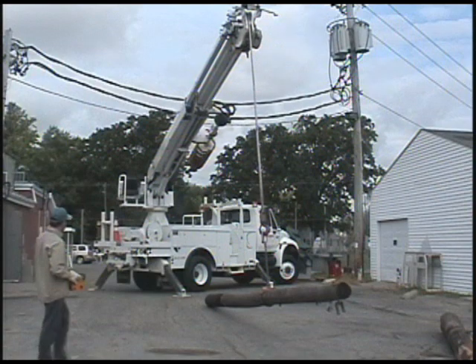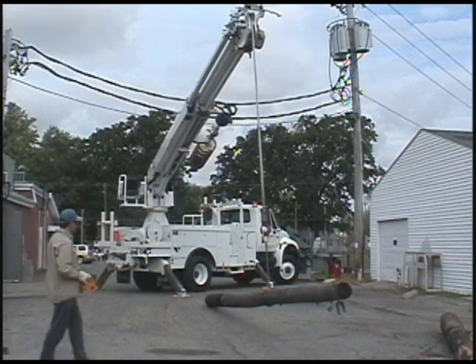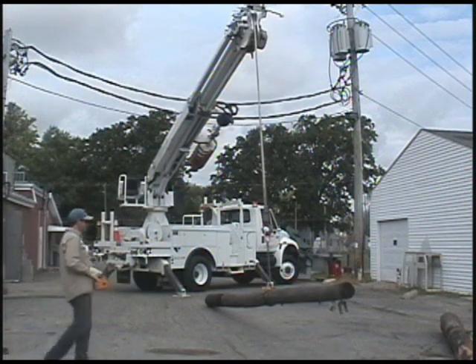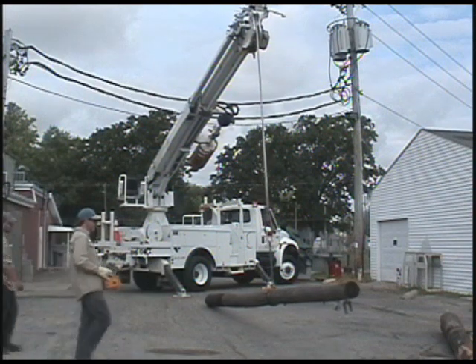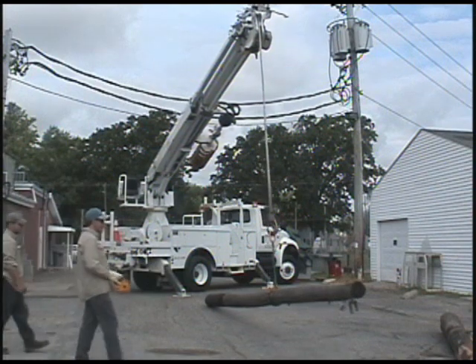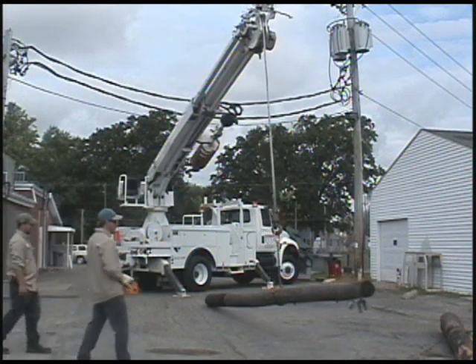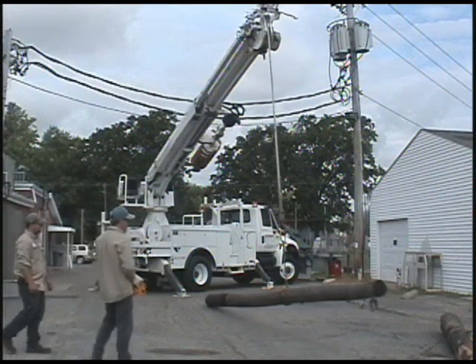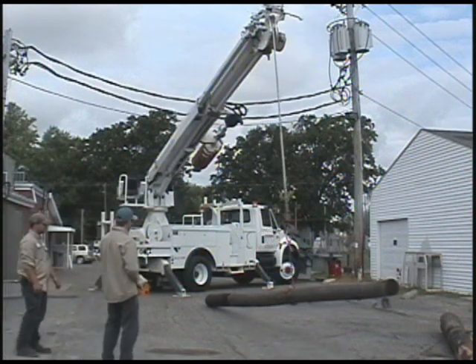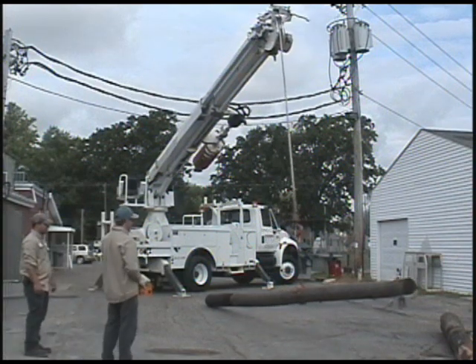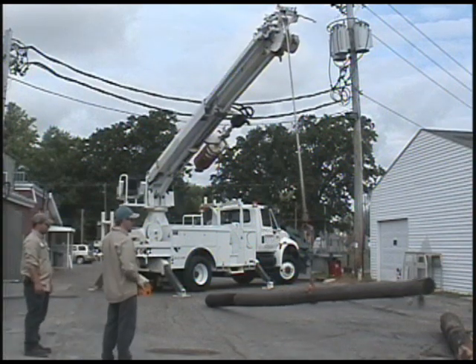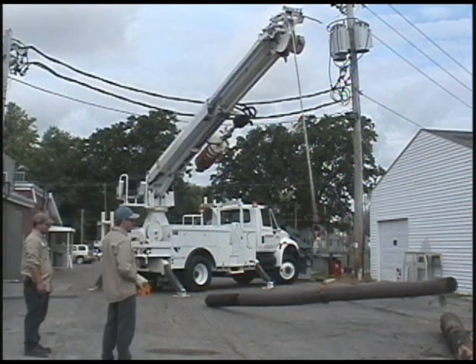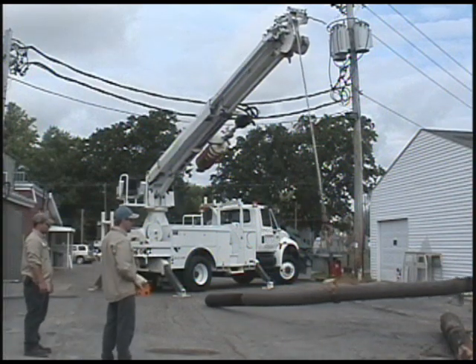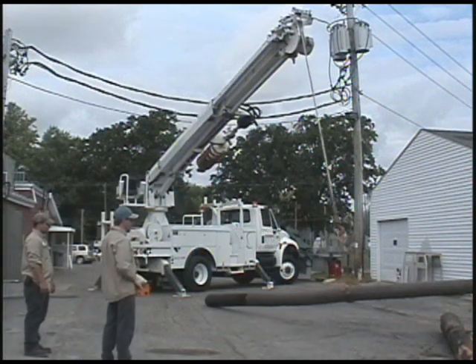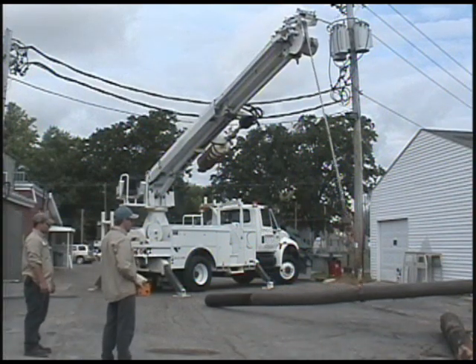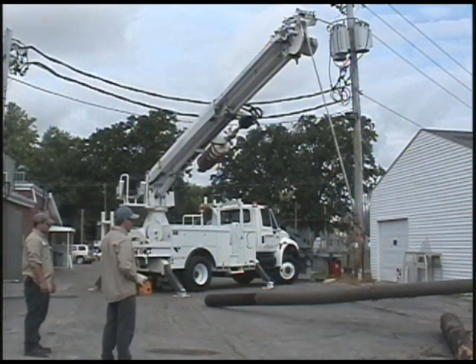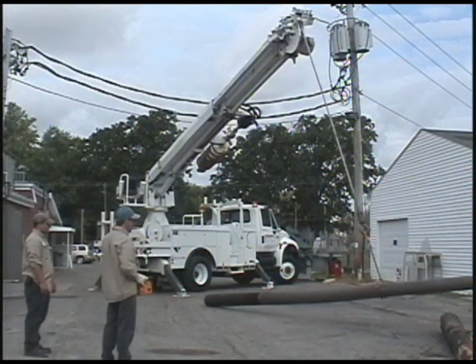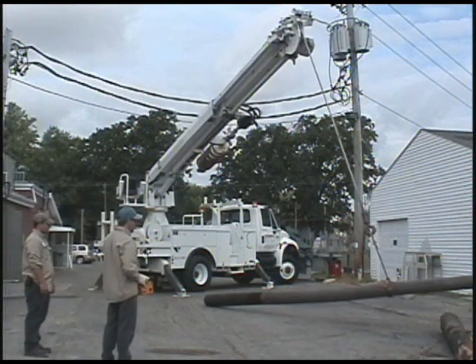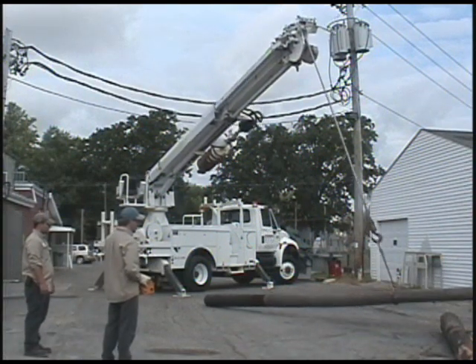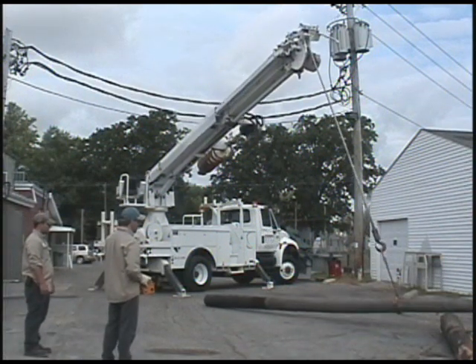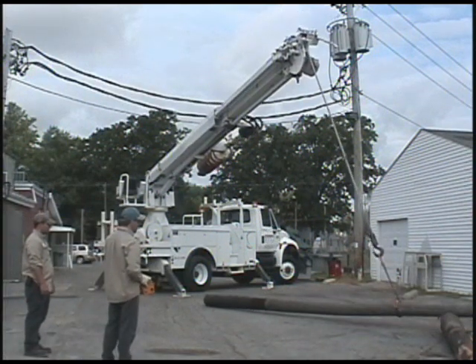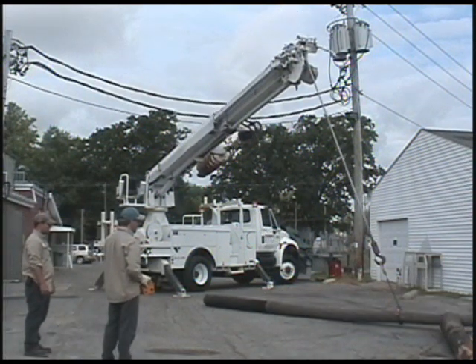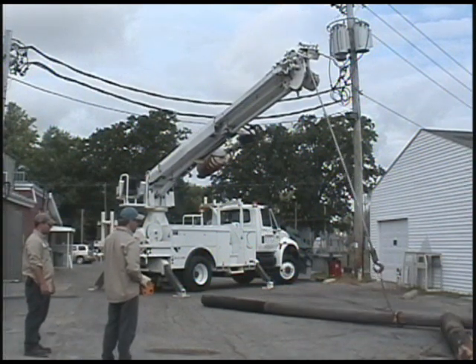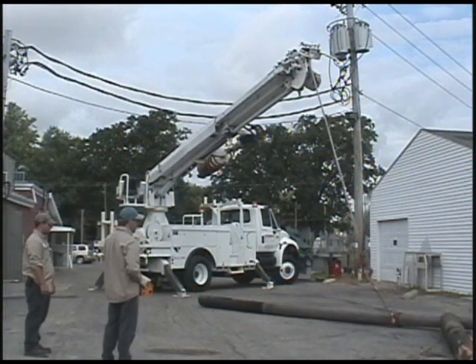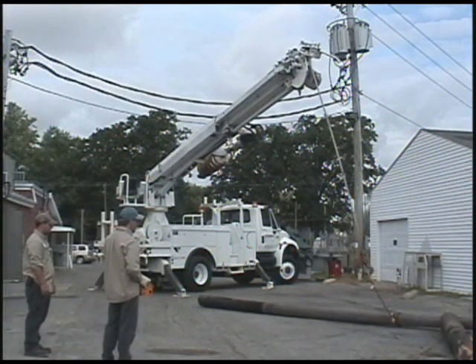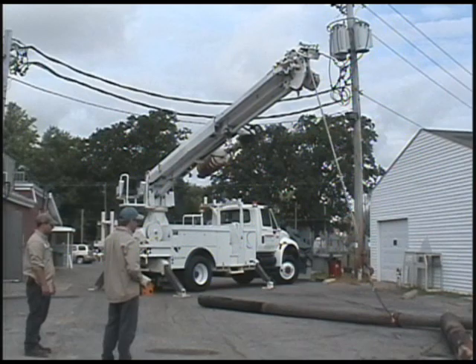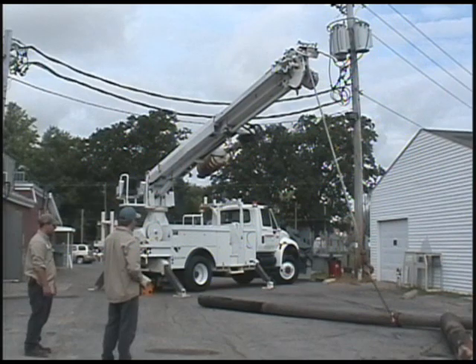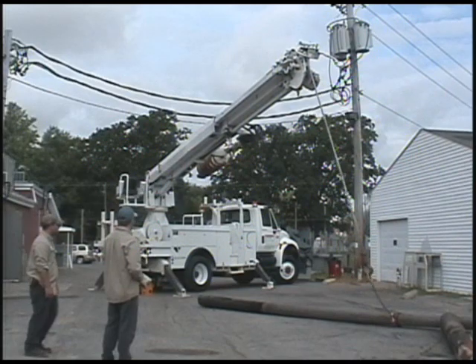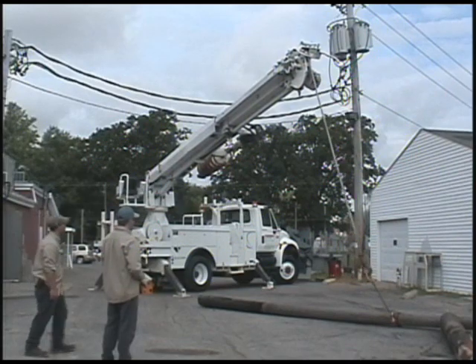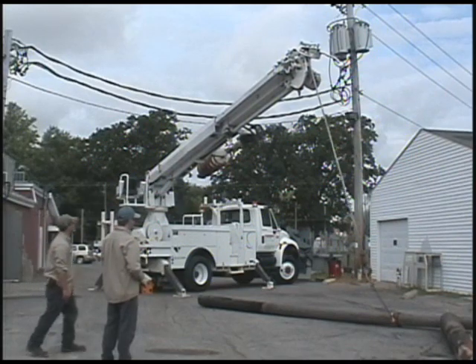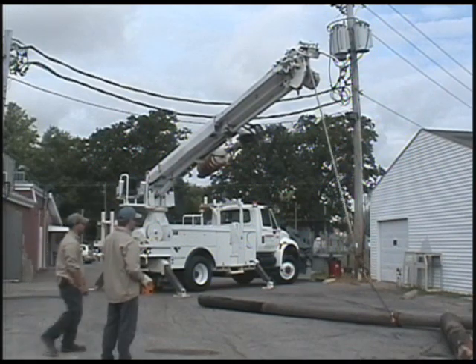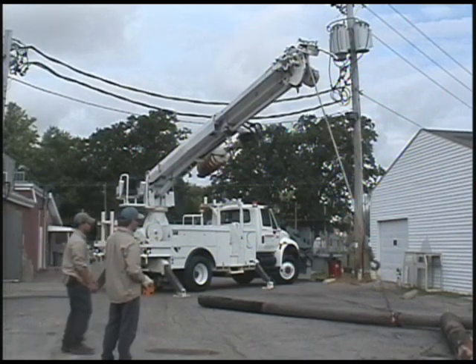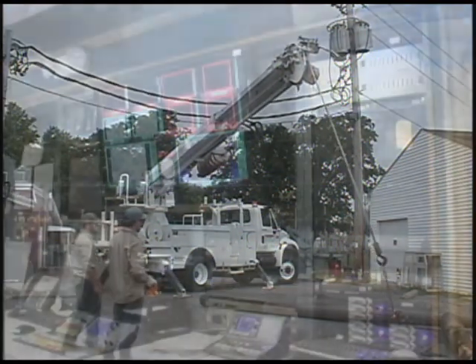Now that you have the stations built and on the air, how about a tour? Sure, Mark. Can we start with master control? Absolutely.